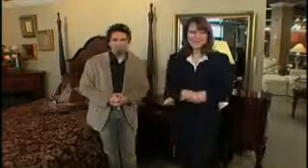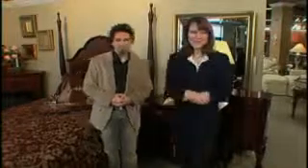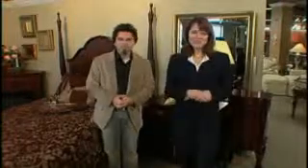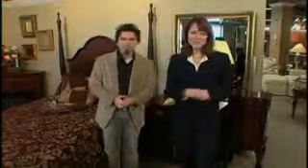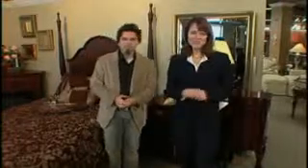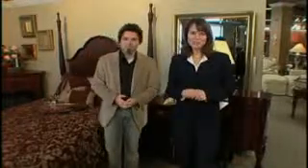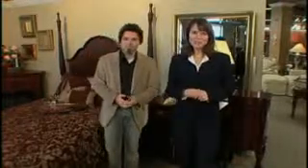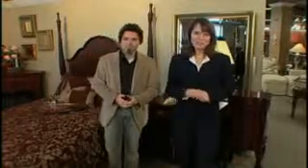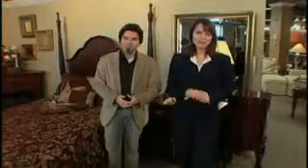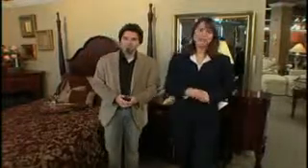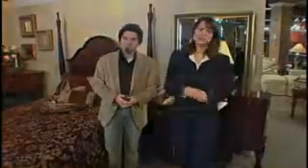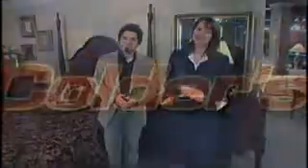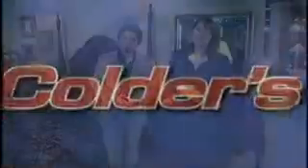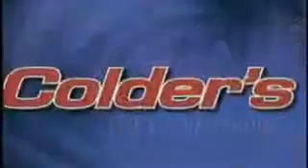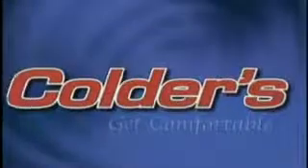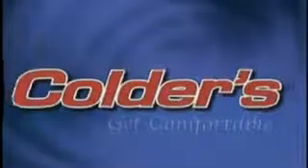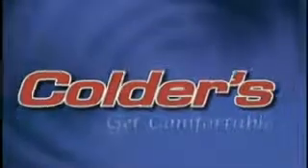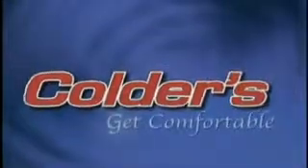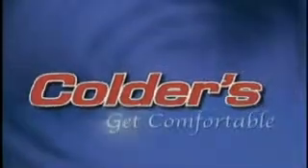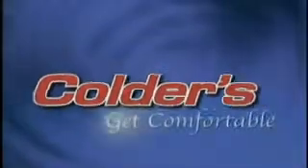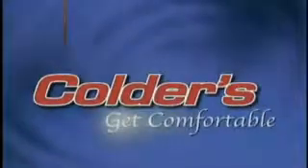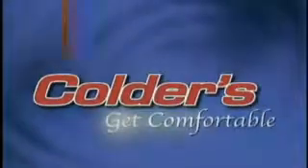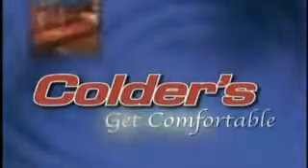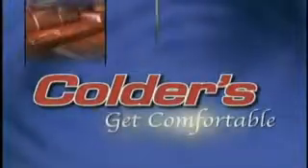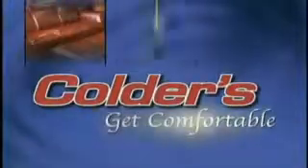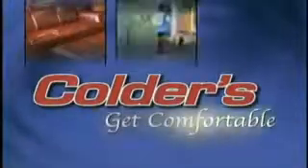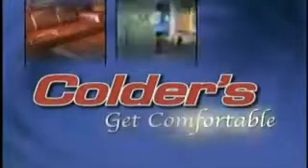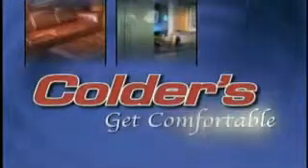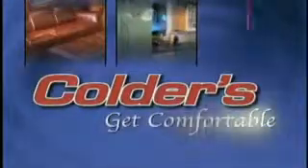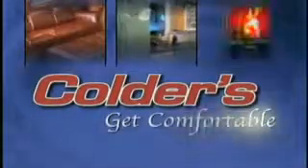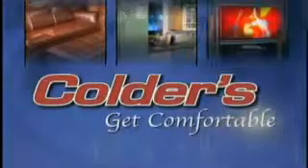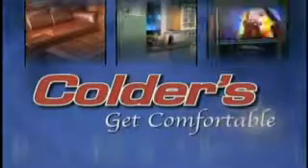You can visit Kolder's at any one of their four locations throughout the Milwaukee area. So come on, get comfortable with Kolder's.